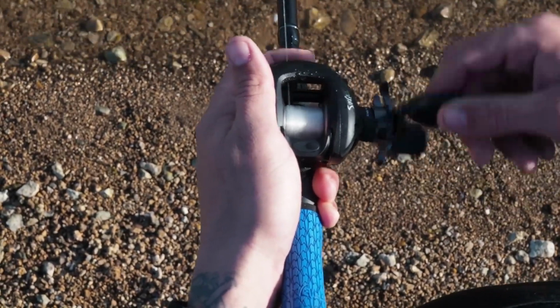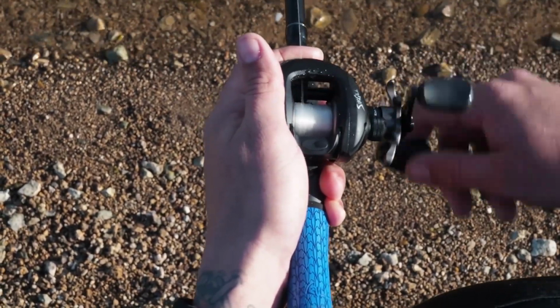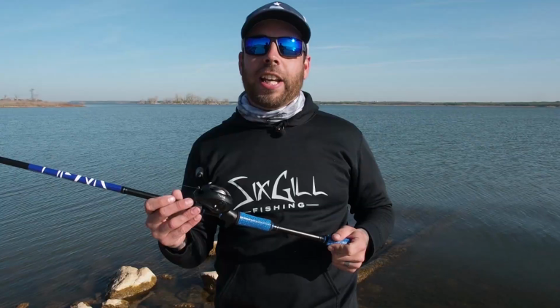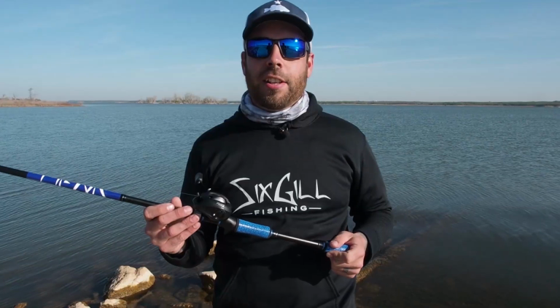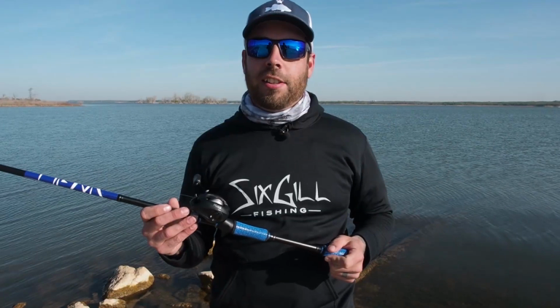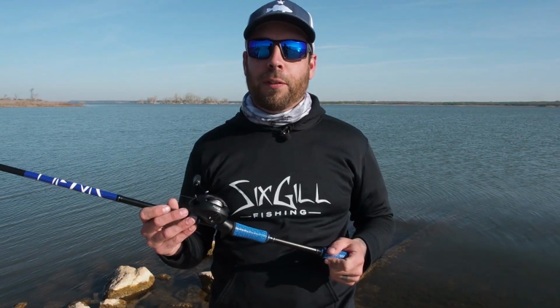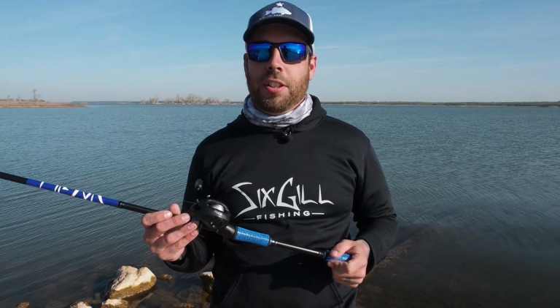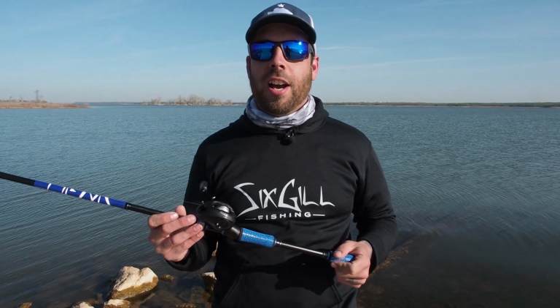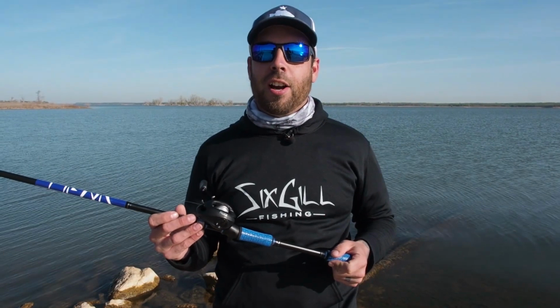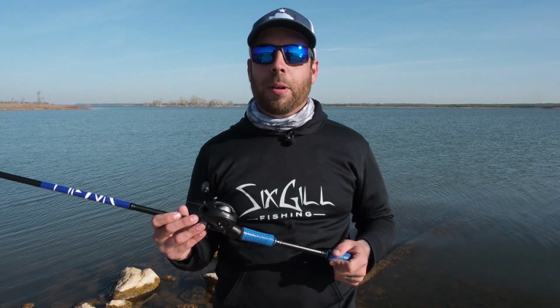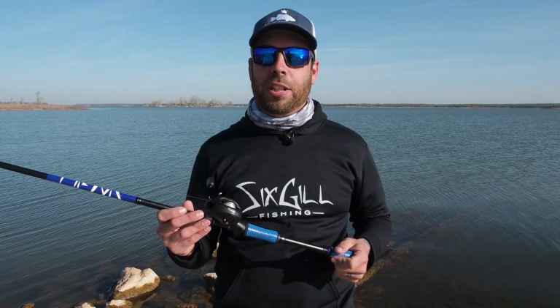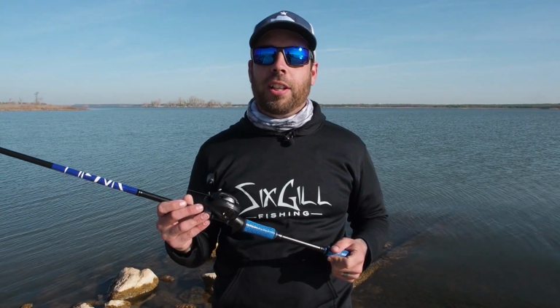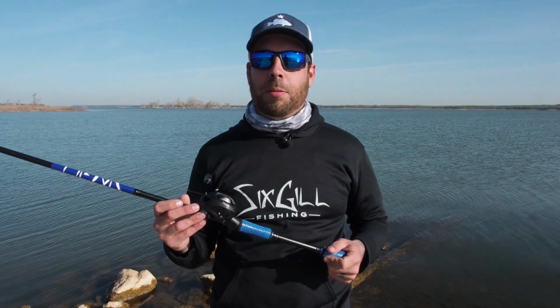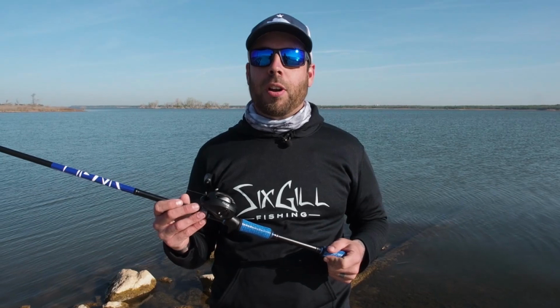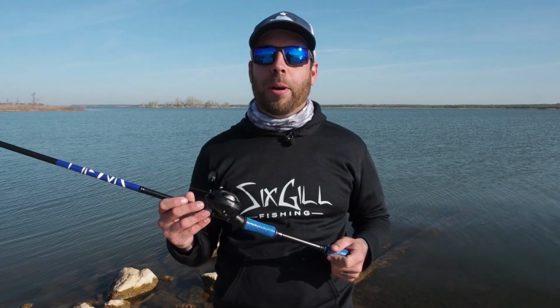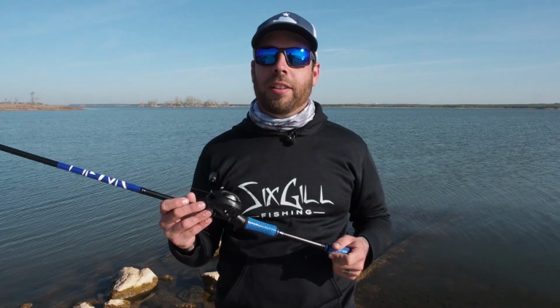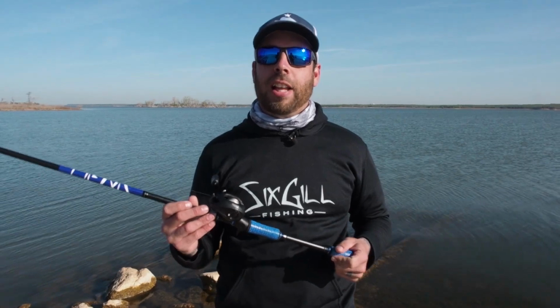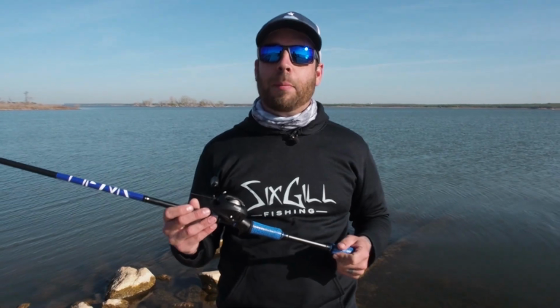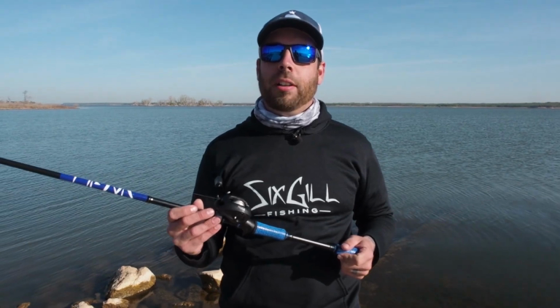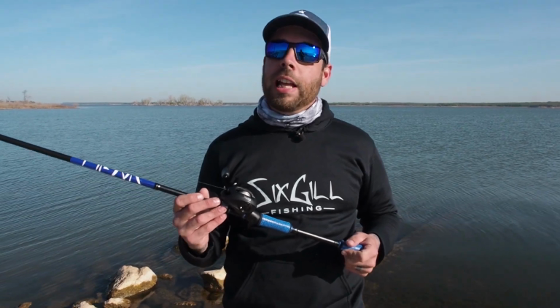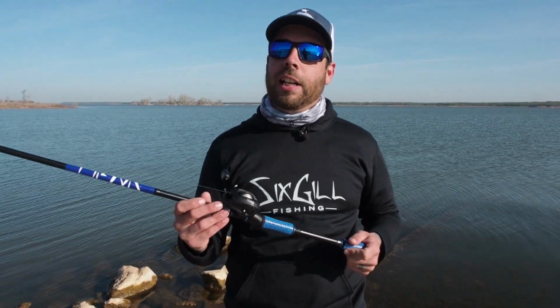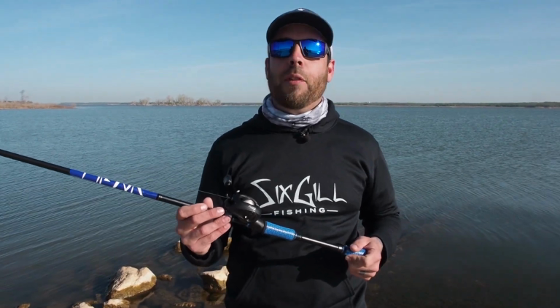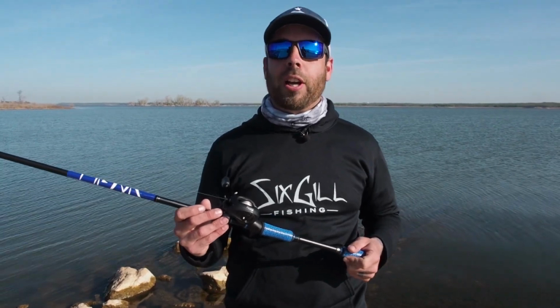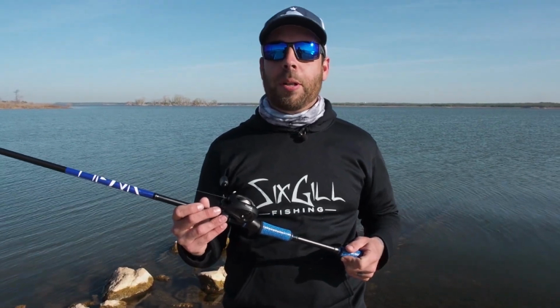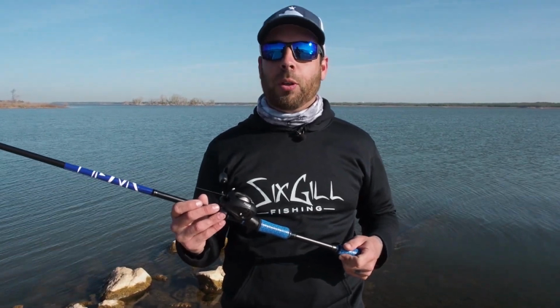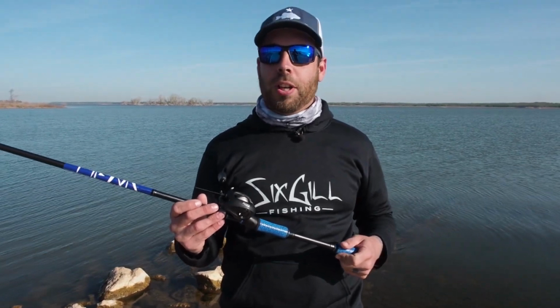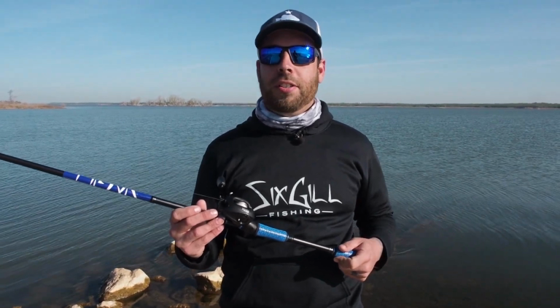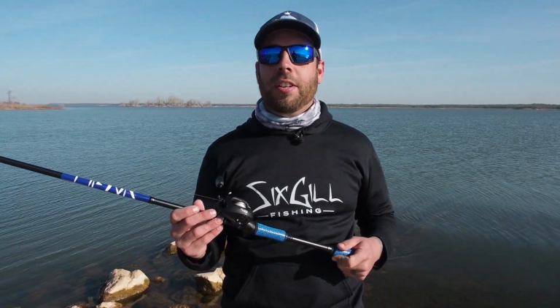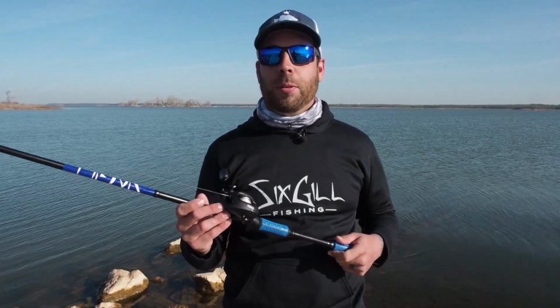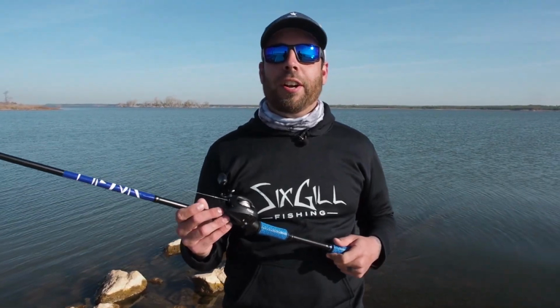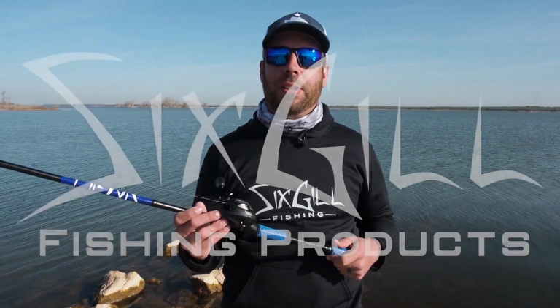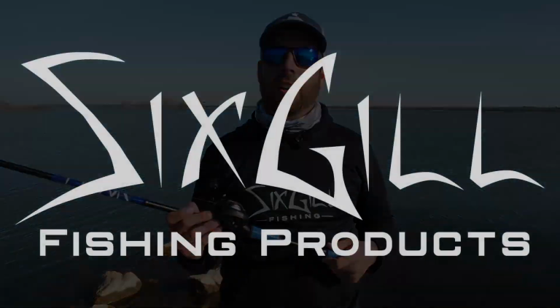Go check it out at sixgillfishing.com. Make sure to hit that subscribe button and the like button. Let us know if you have any comments or questions and we'll see you in our next video.